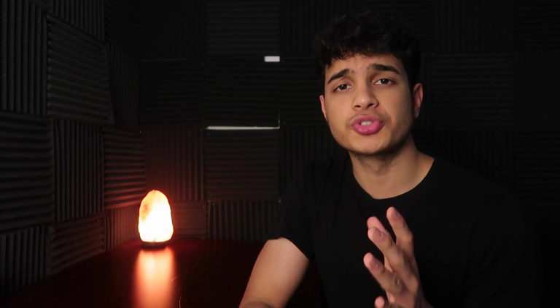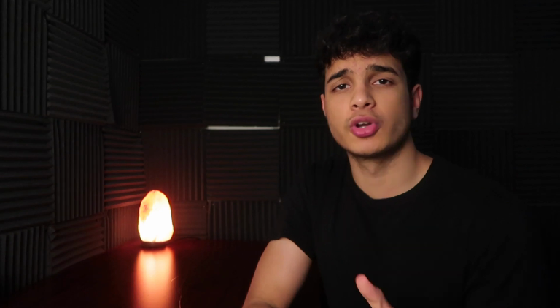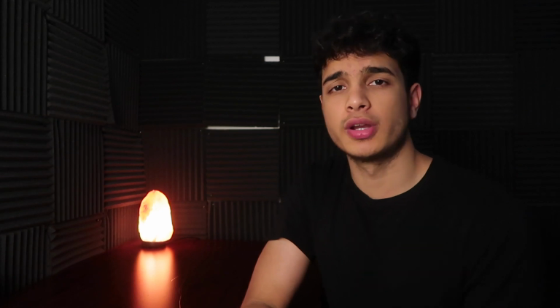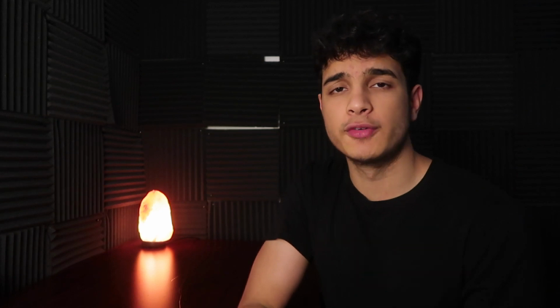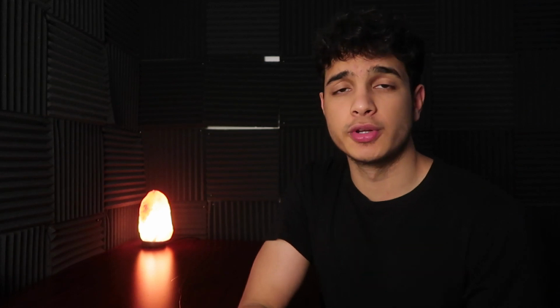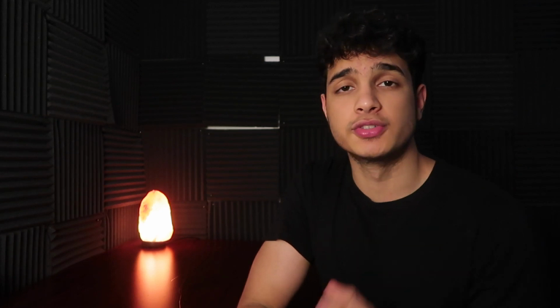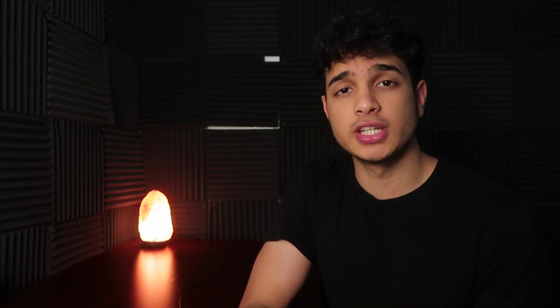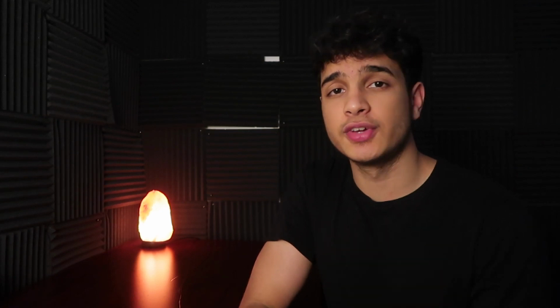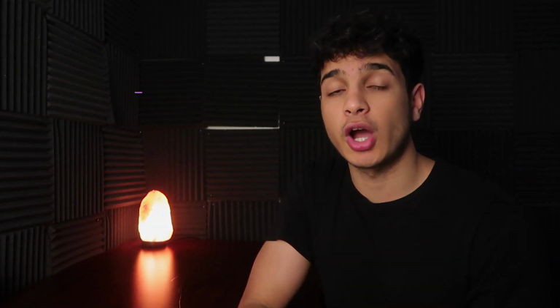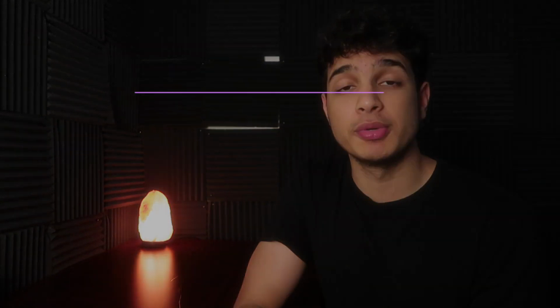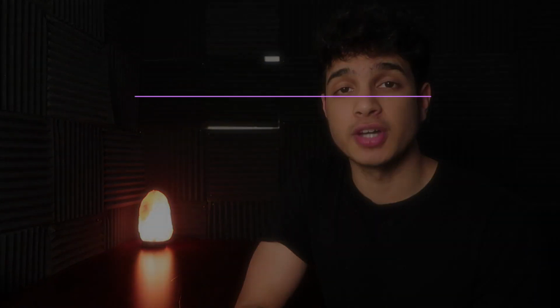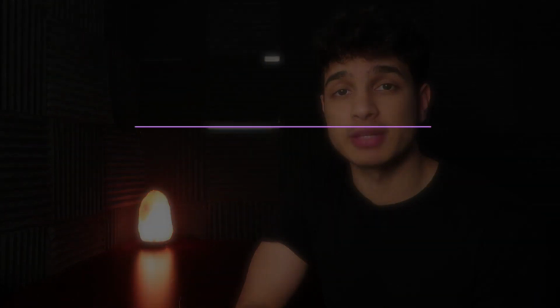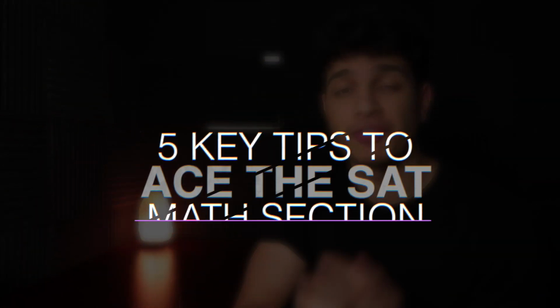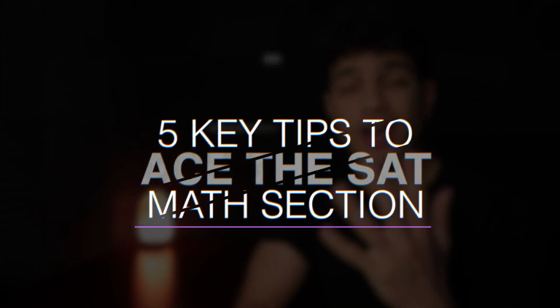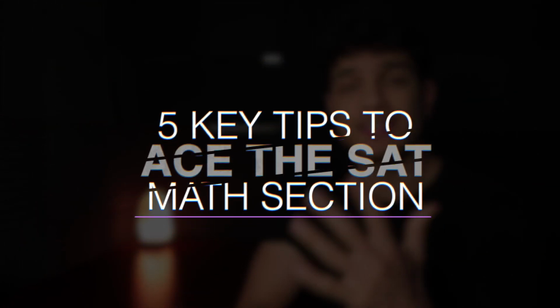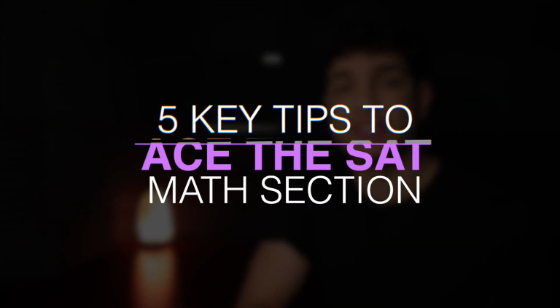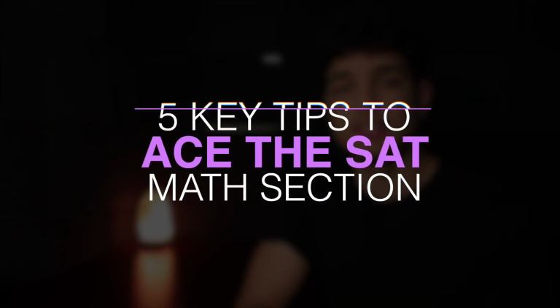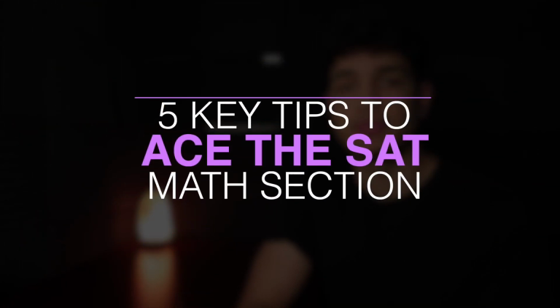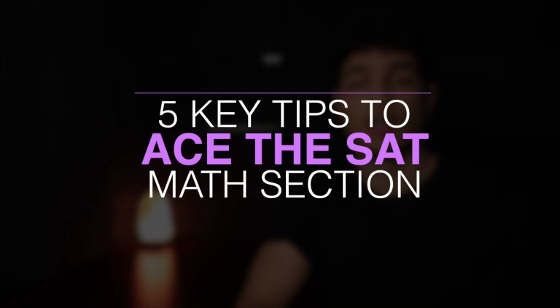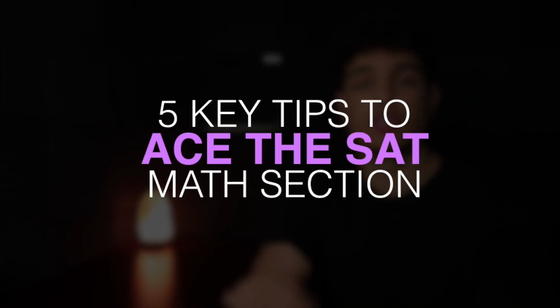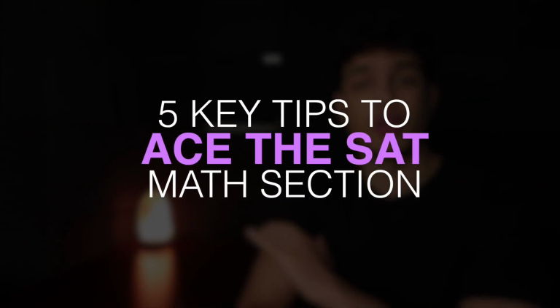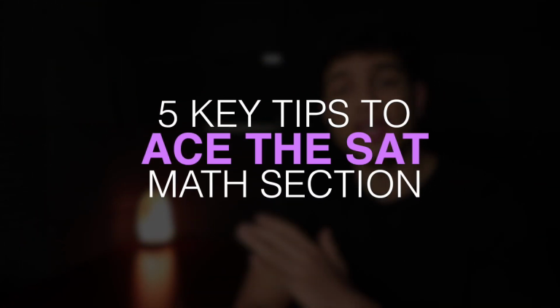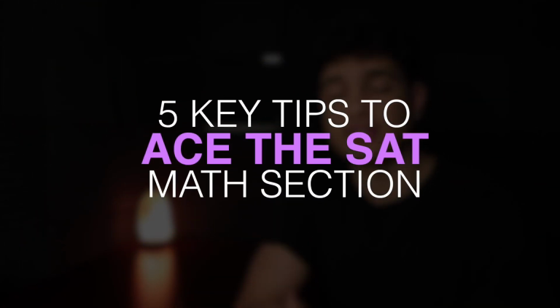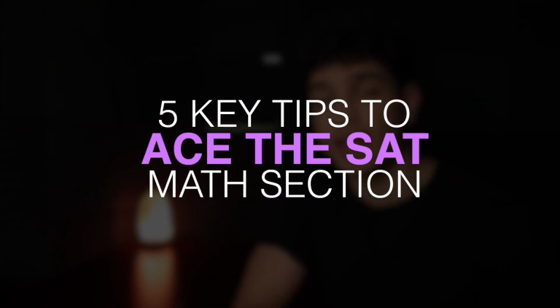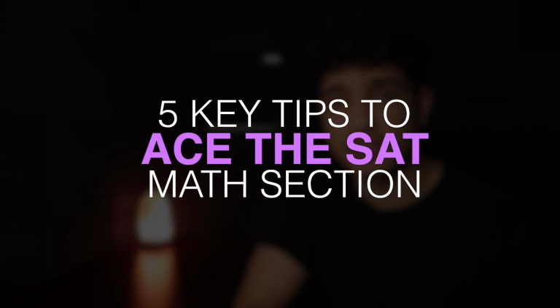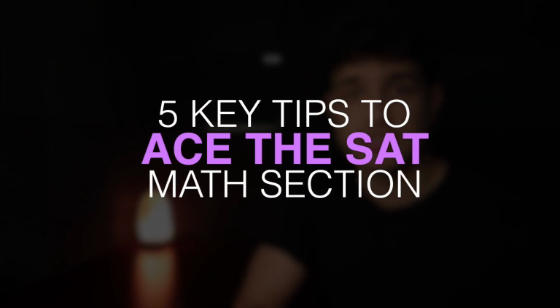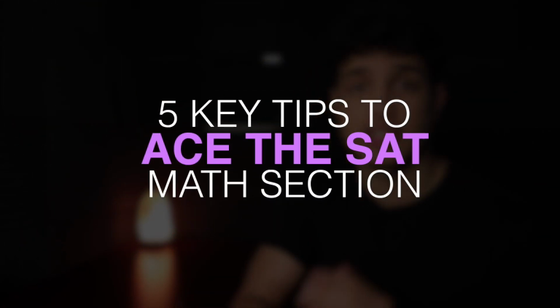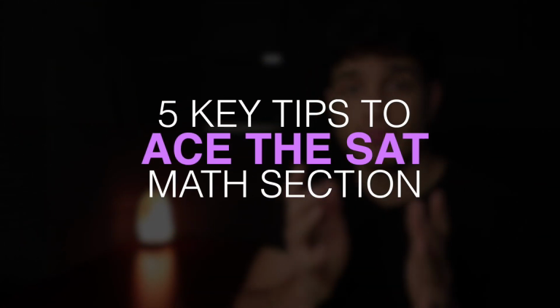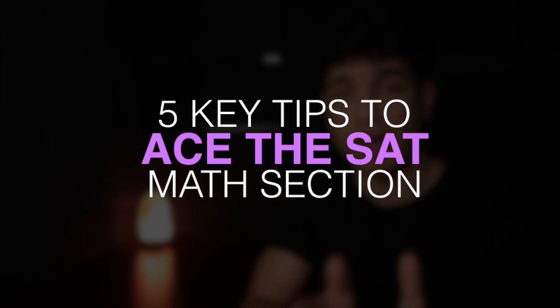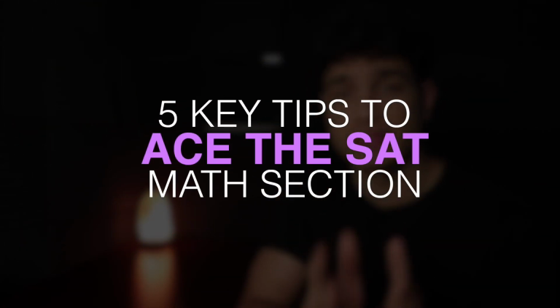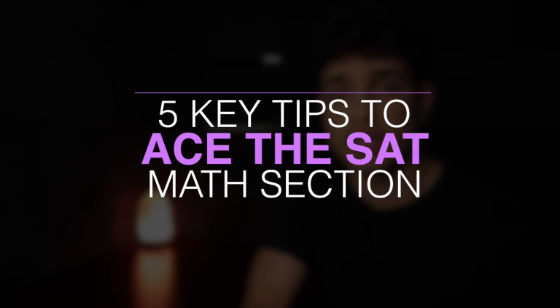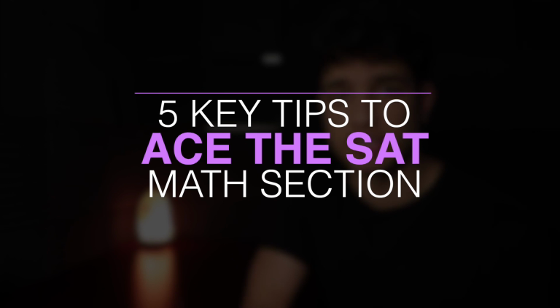What's going on everyone — in today's video I'll be talking about five key tips to ace the SAT math section.